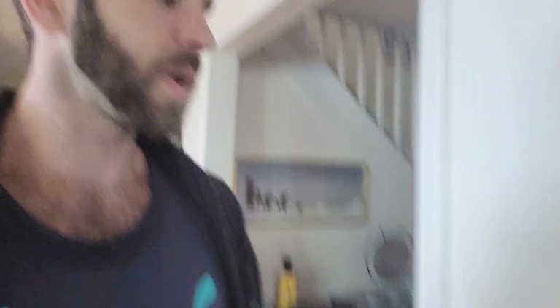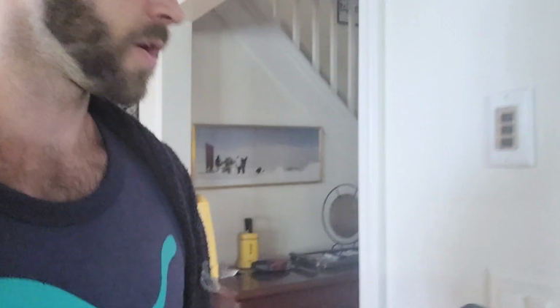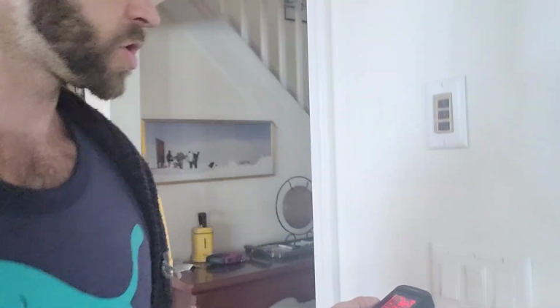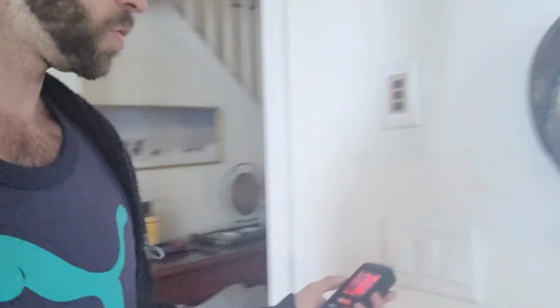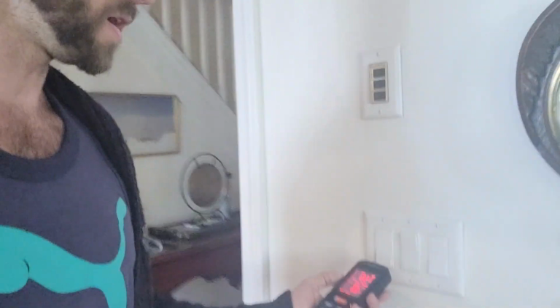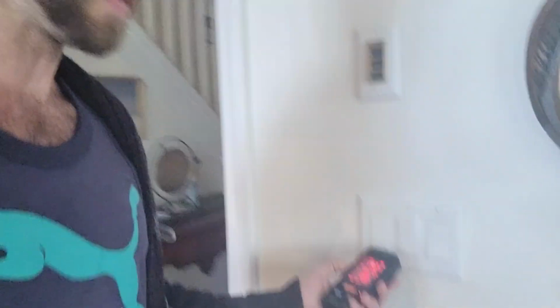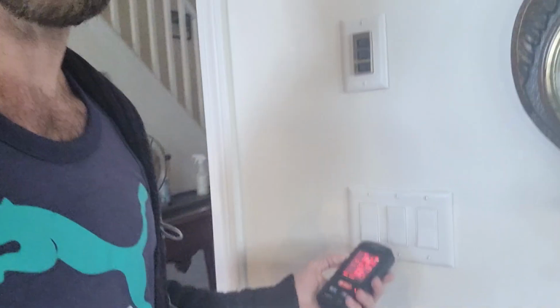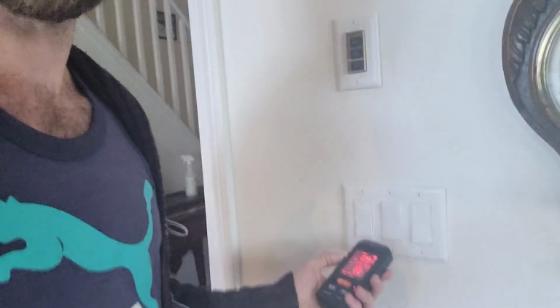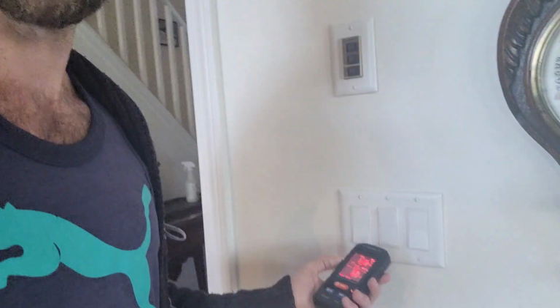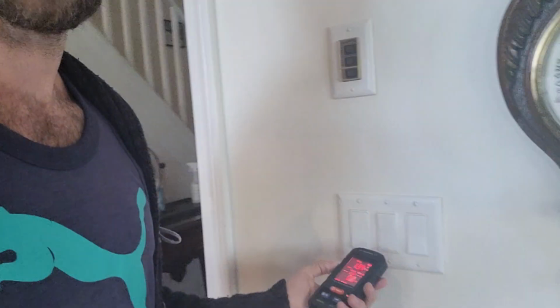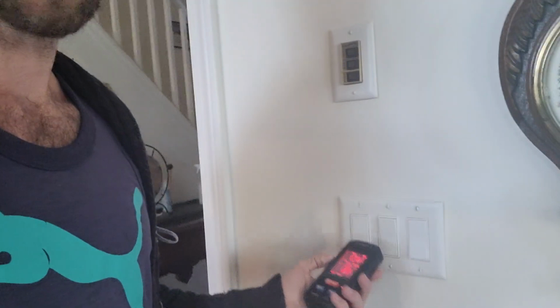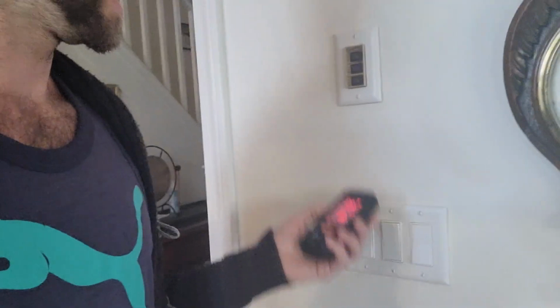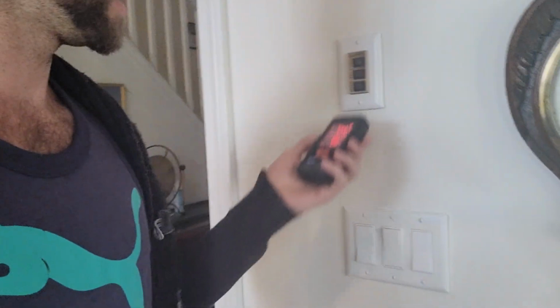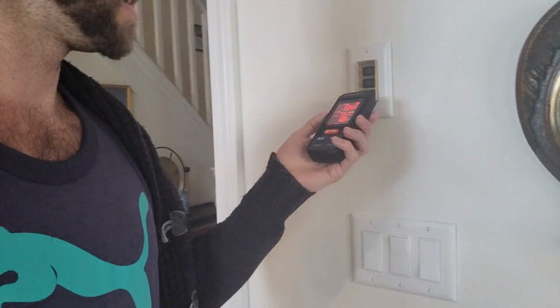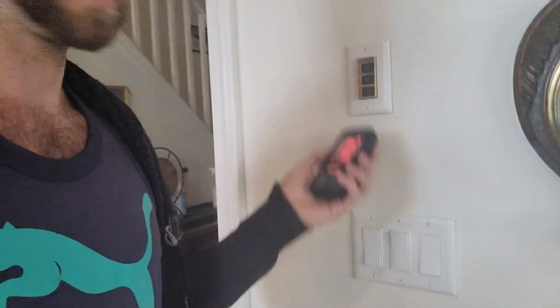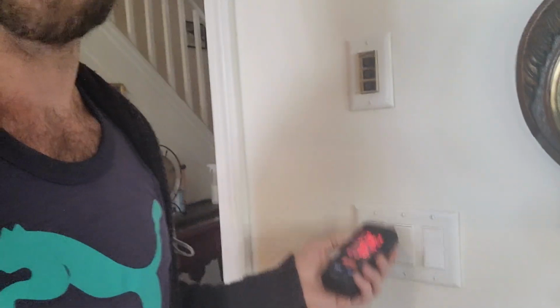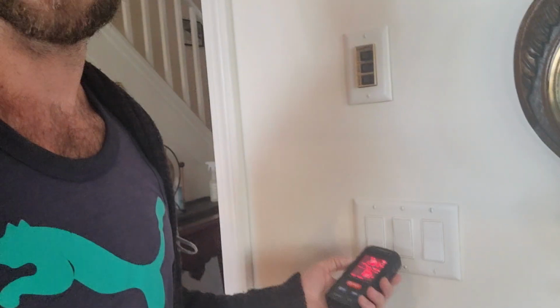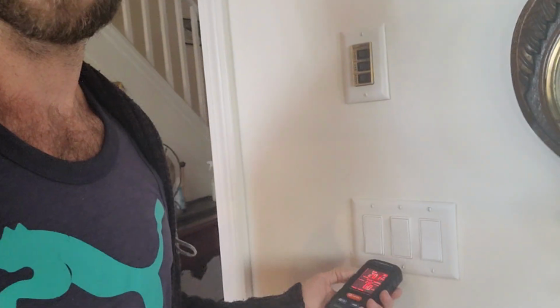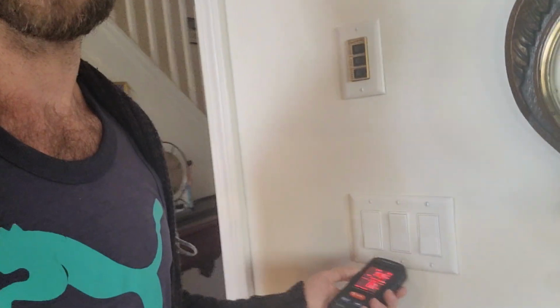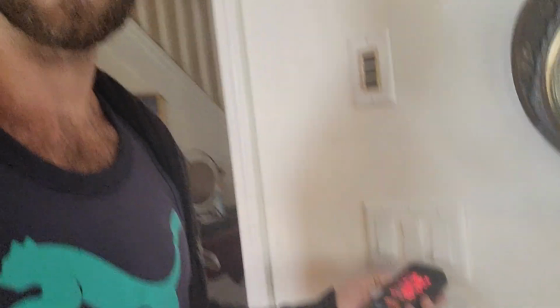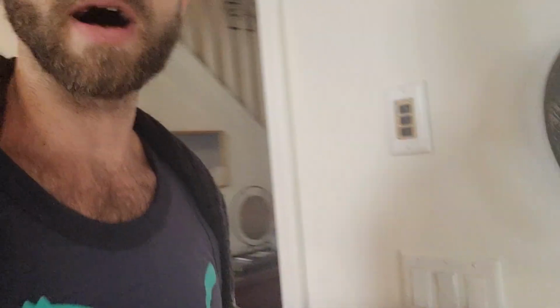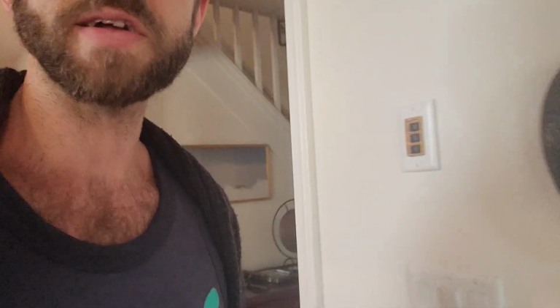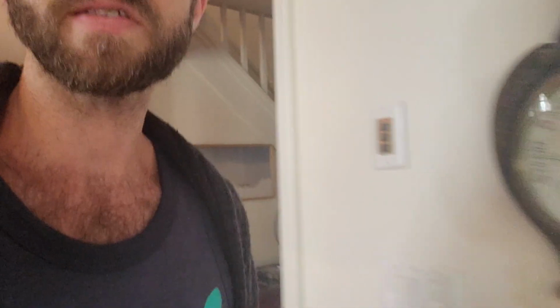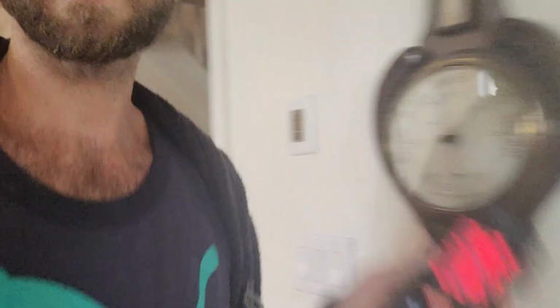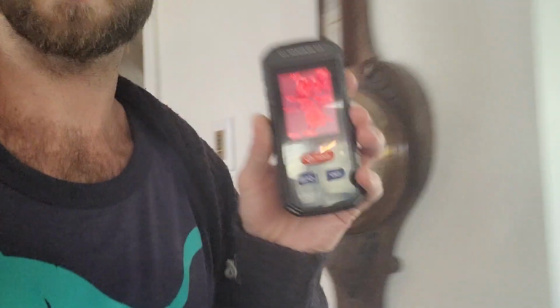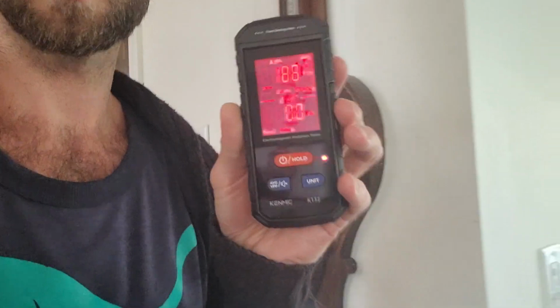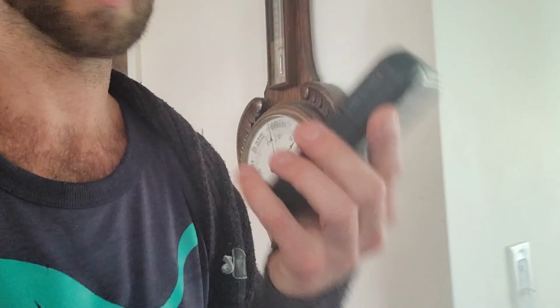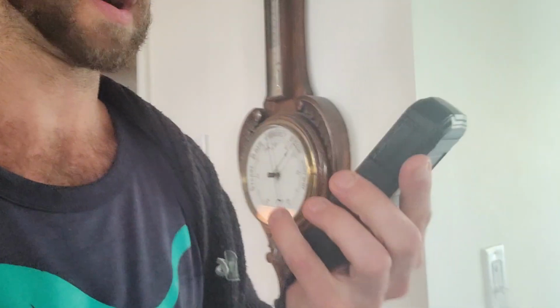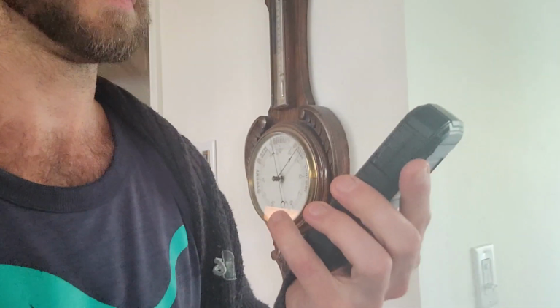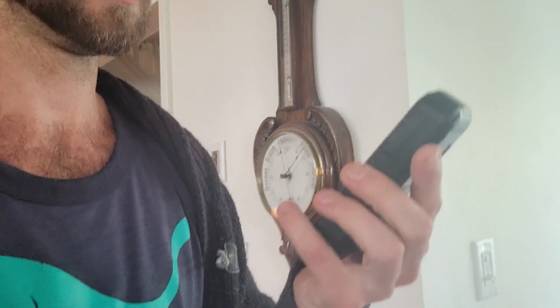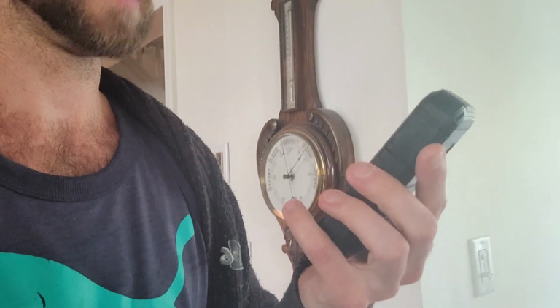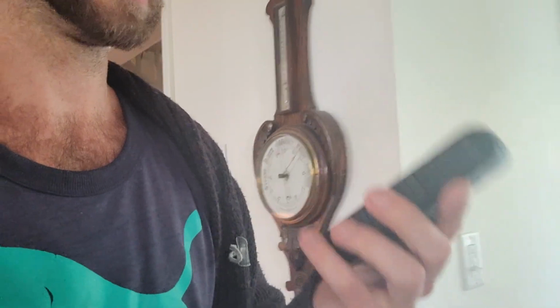We can go to plug outlets — electrical outlets — and that's going to shoot the reading off to 88.